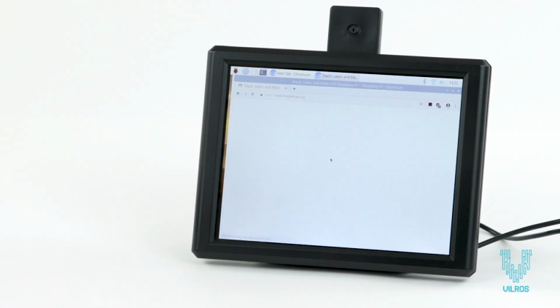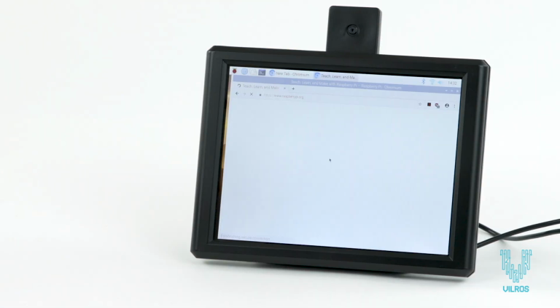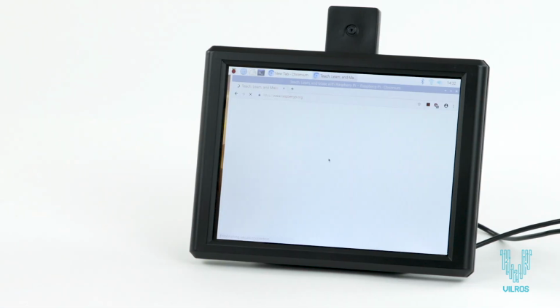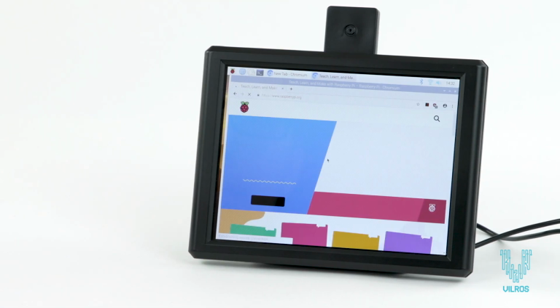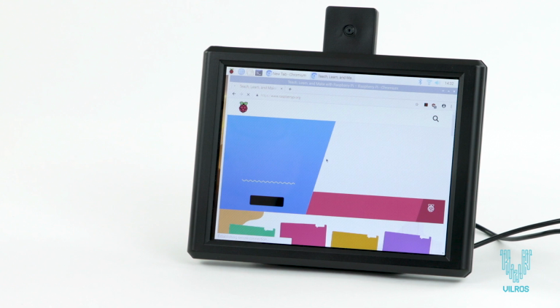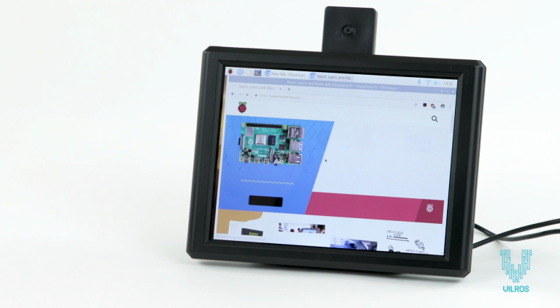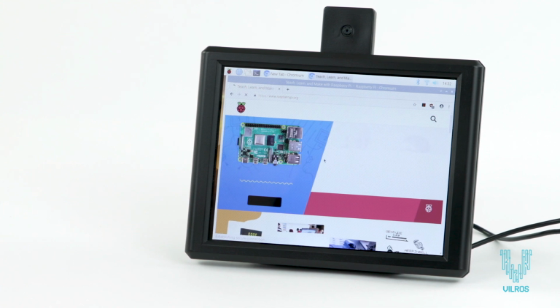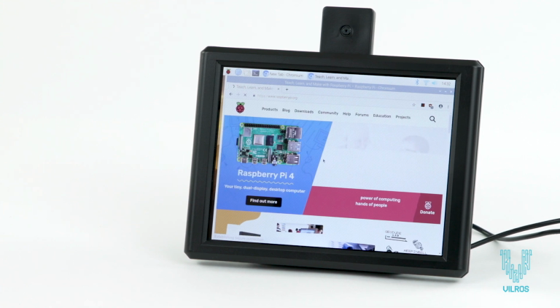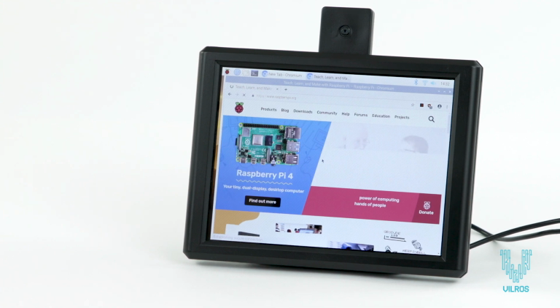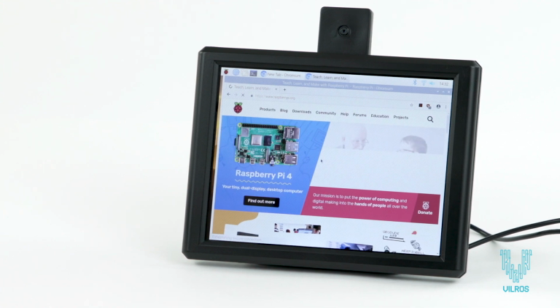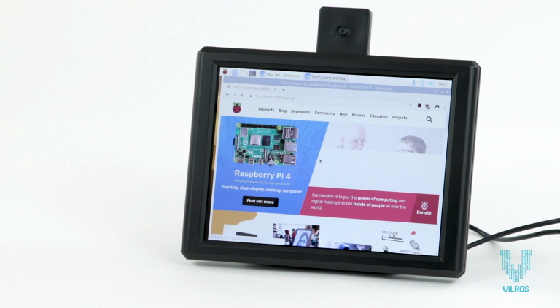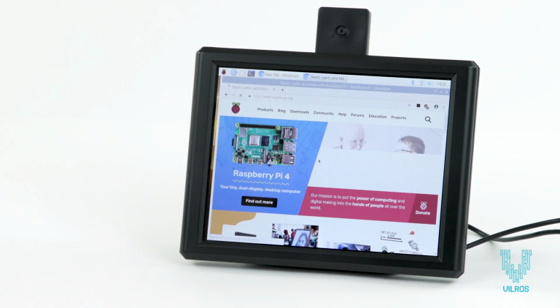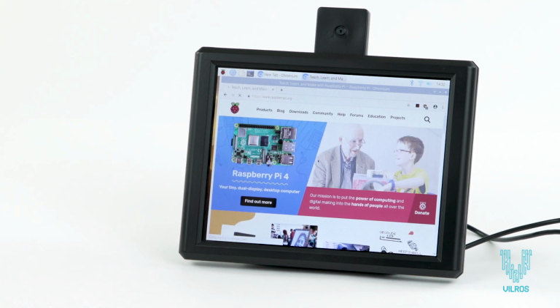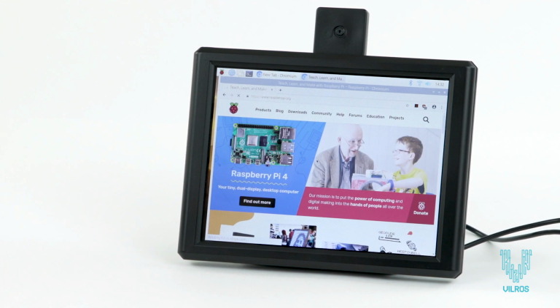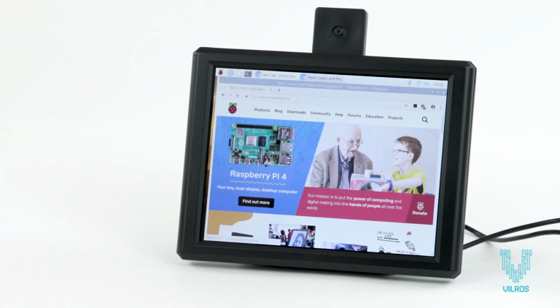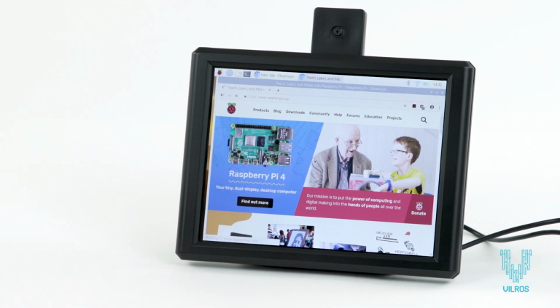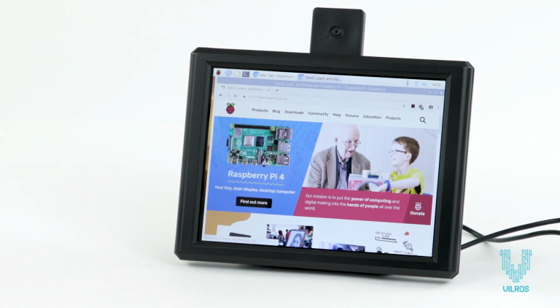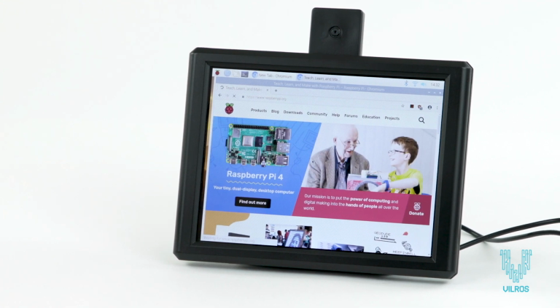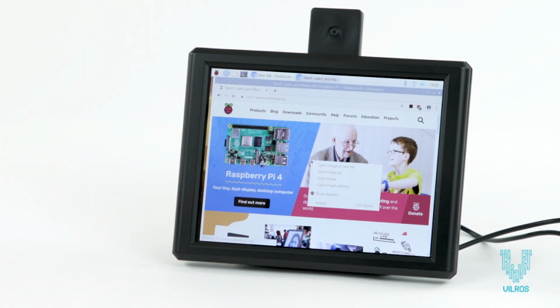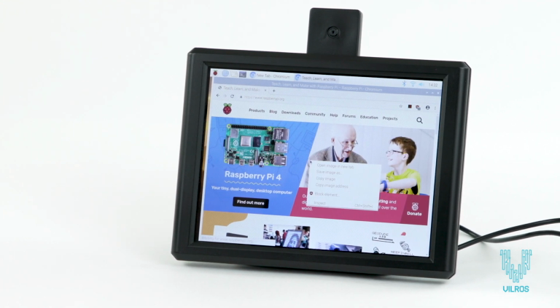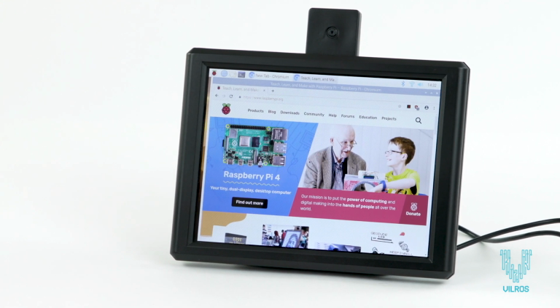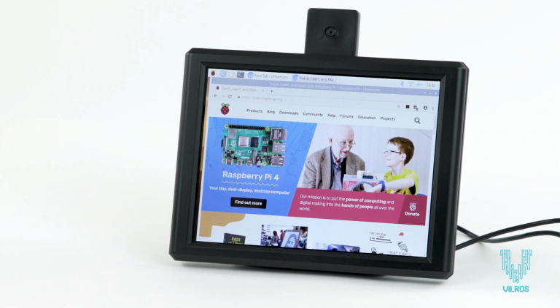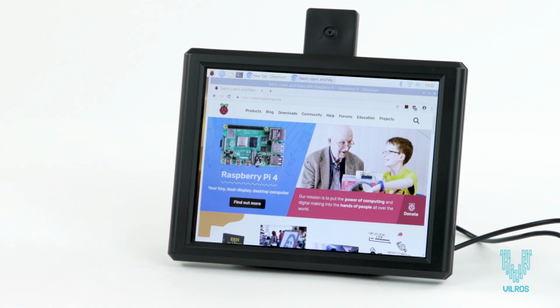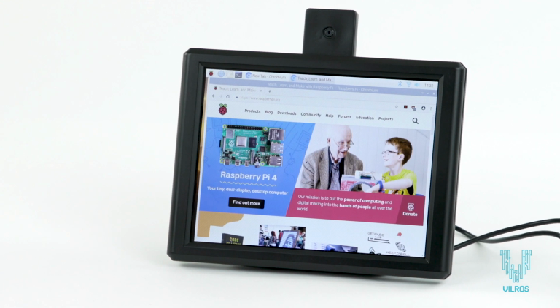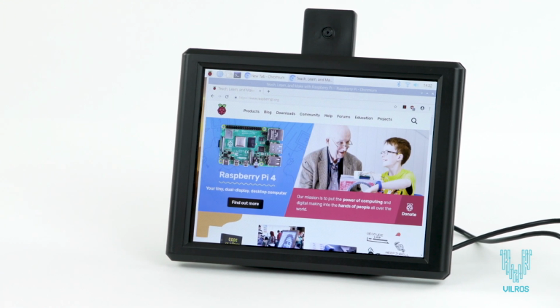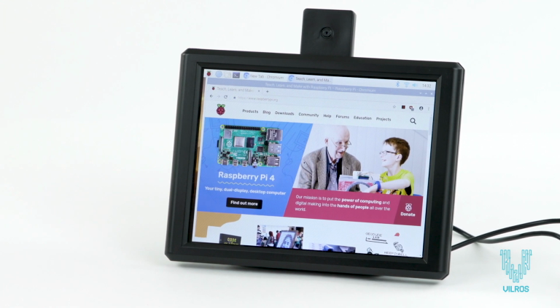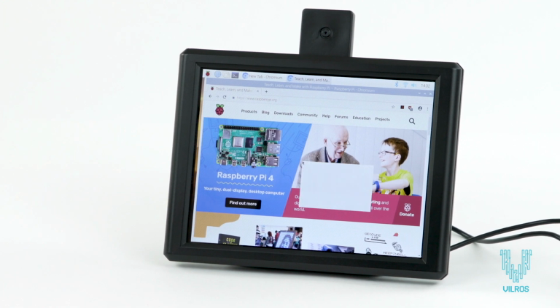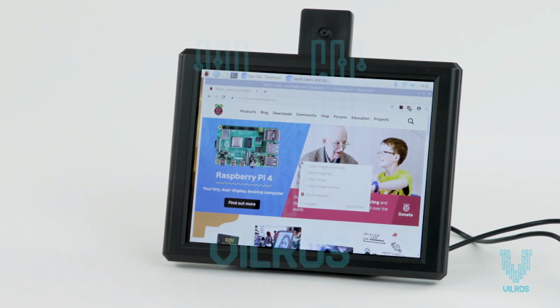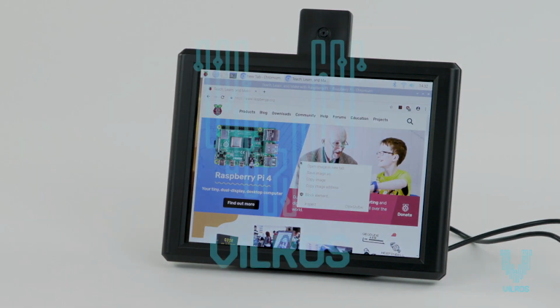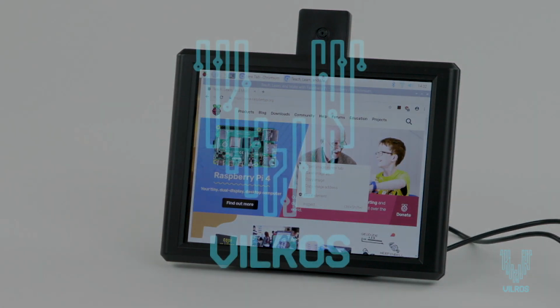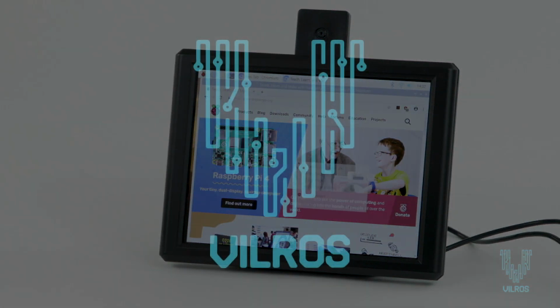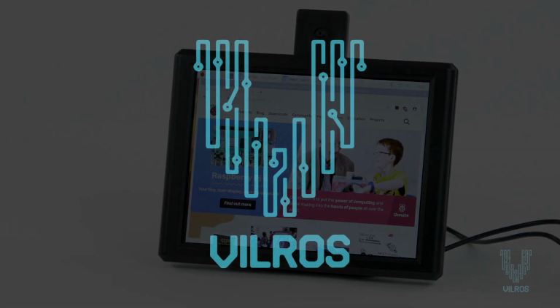So what are you waiting for? Check out the 8-inch screen and stand by Vilros.